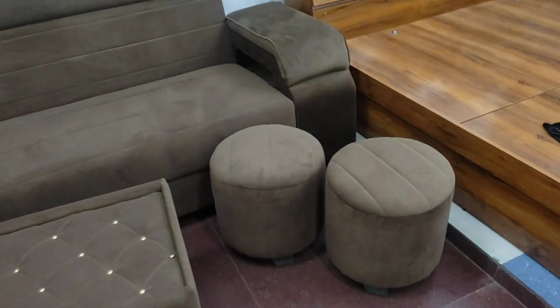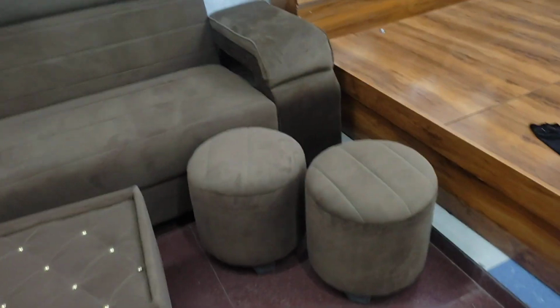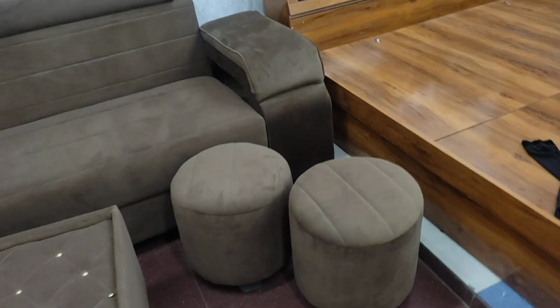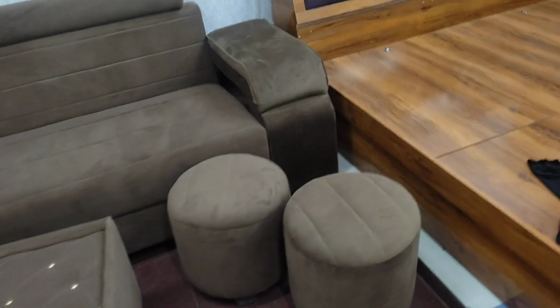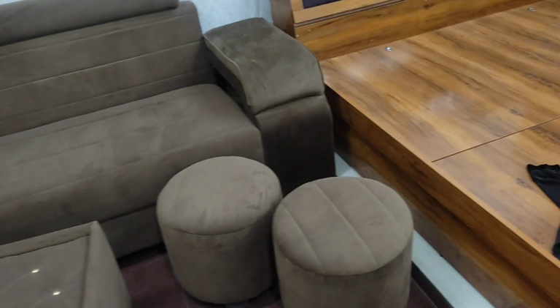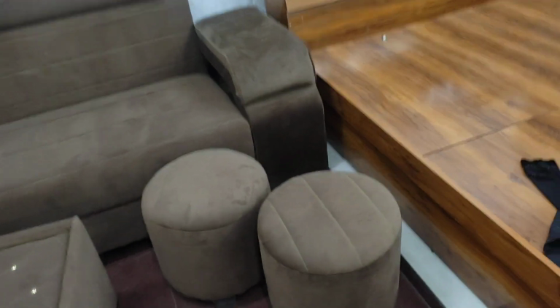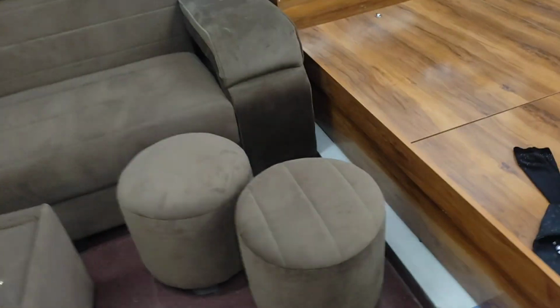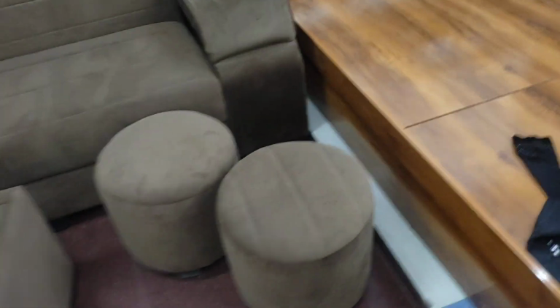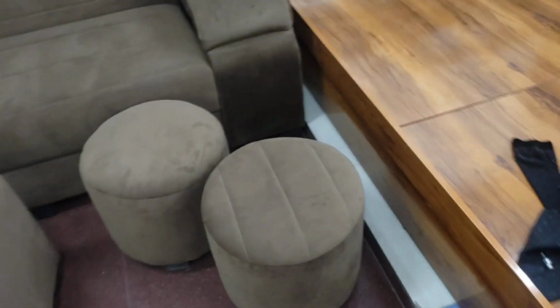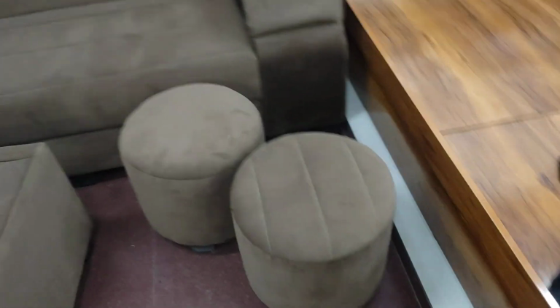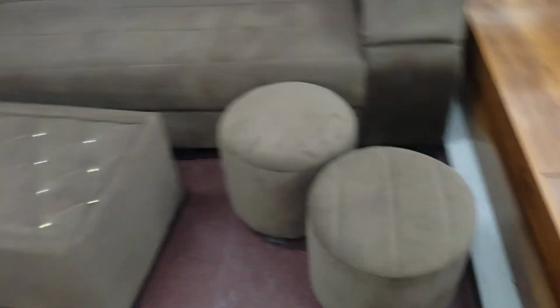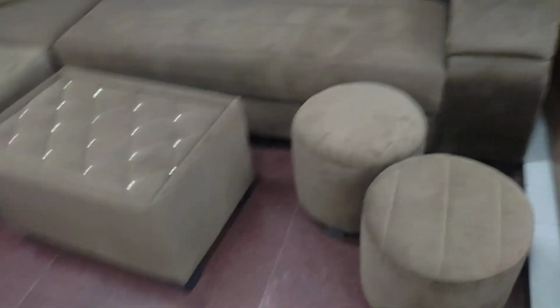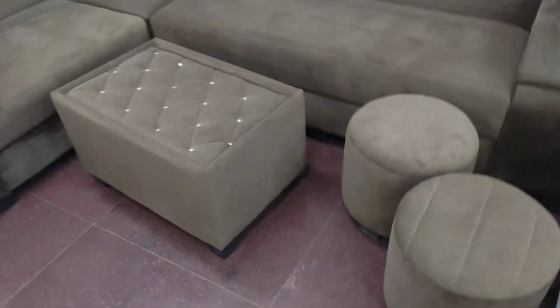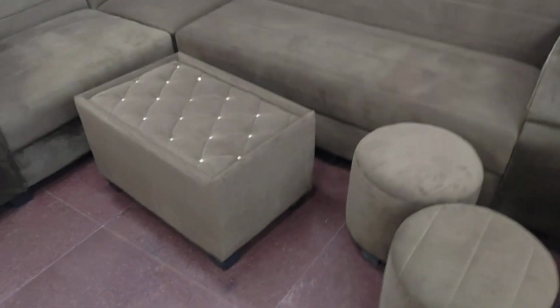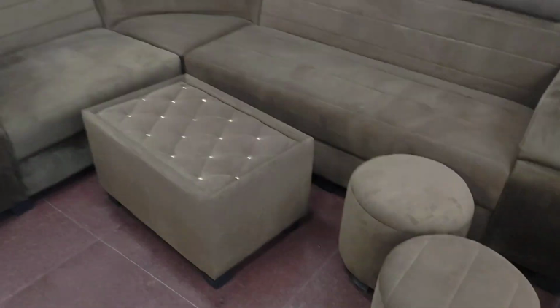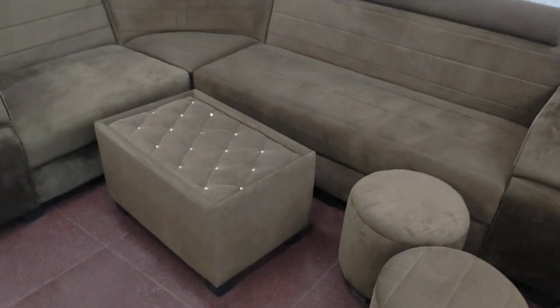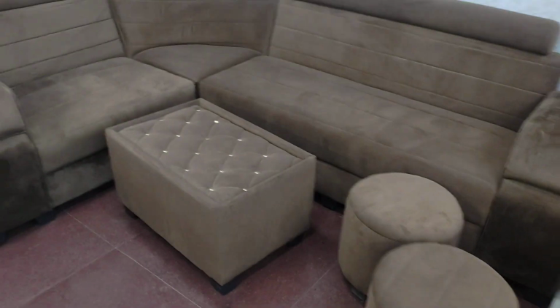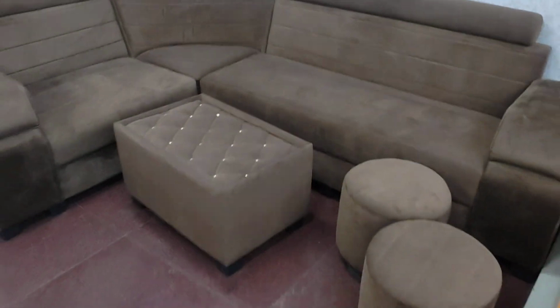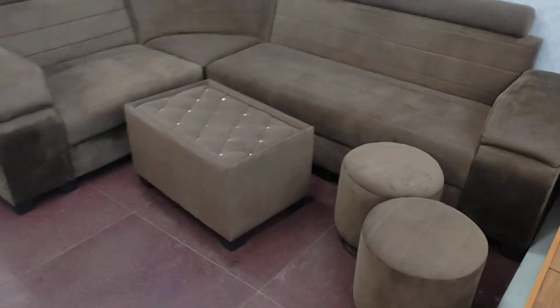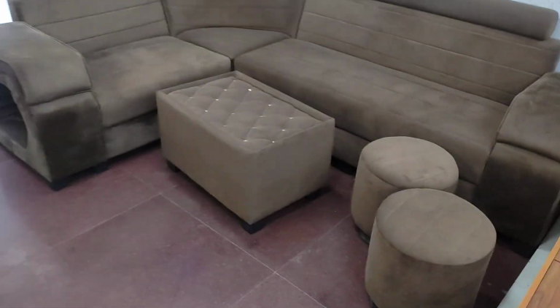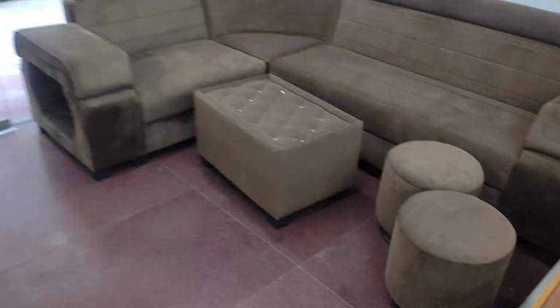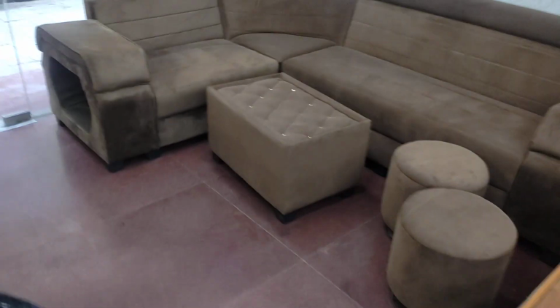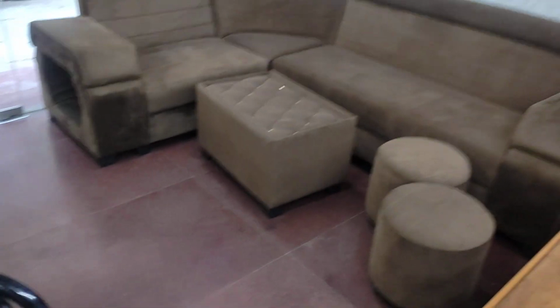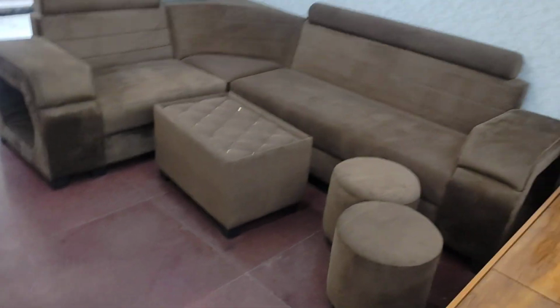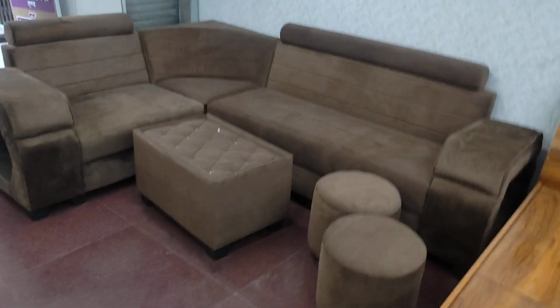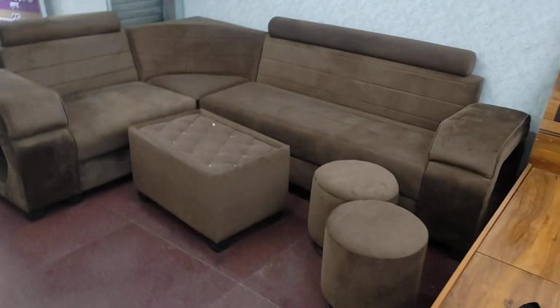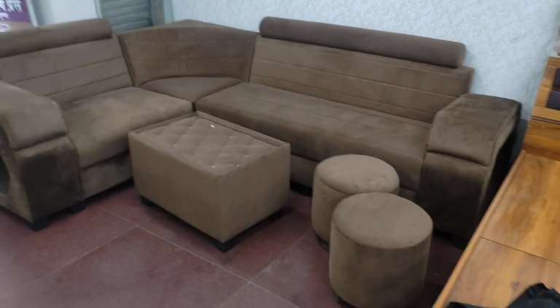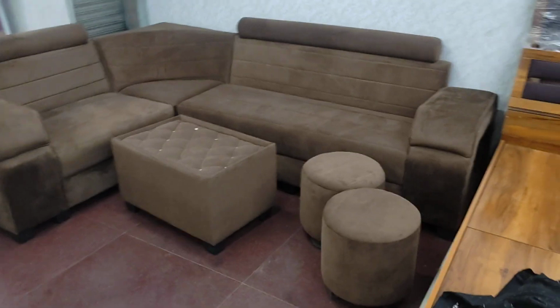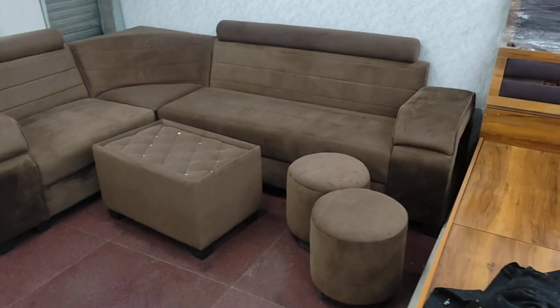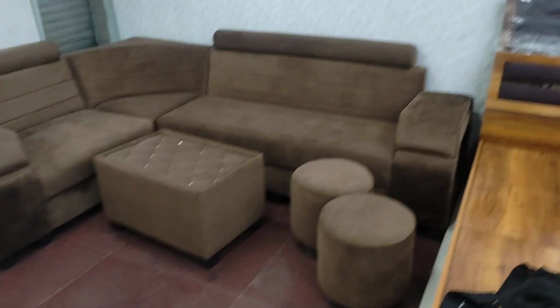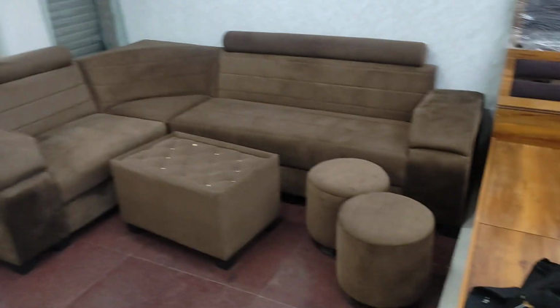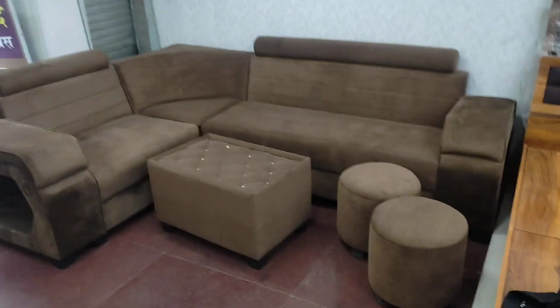Along with this sofa you will get two puffies and a center table to hold your snacks, and enjoy a perfect movie night.